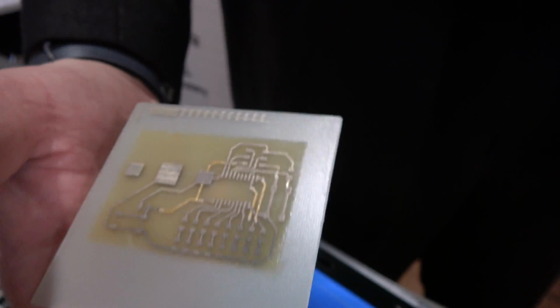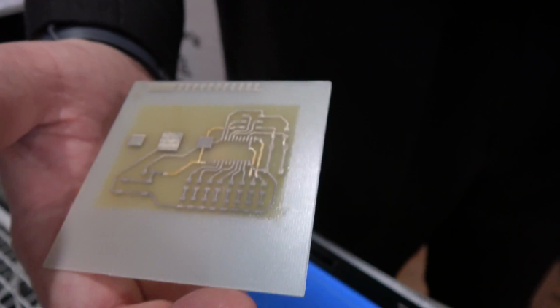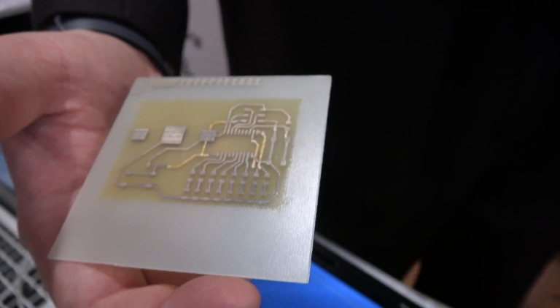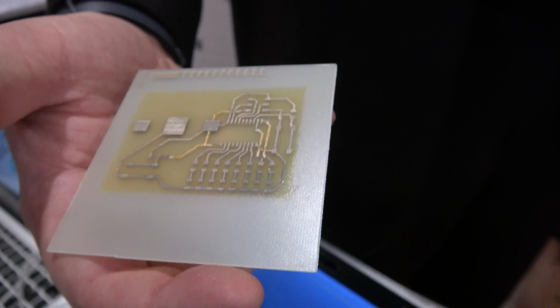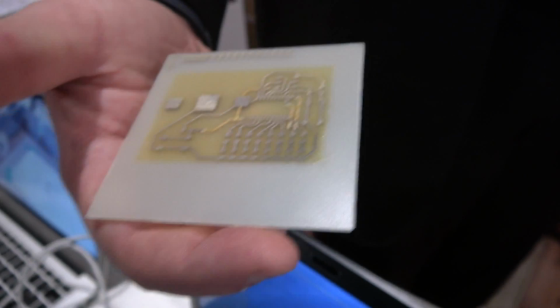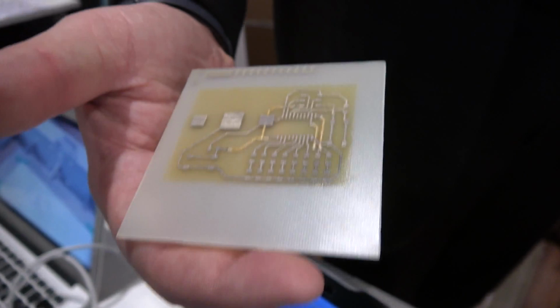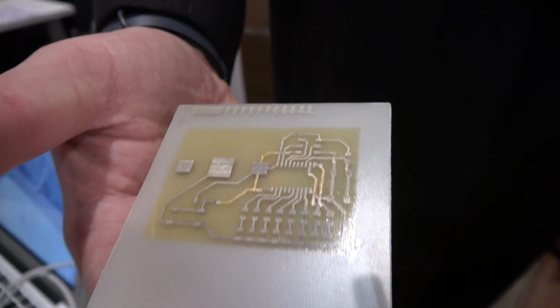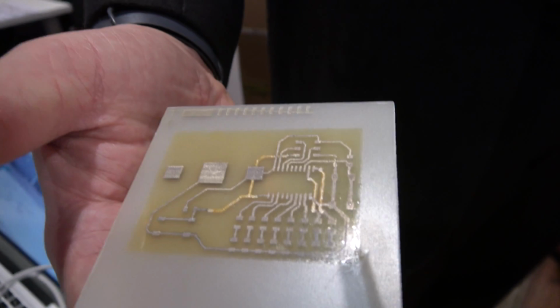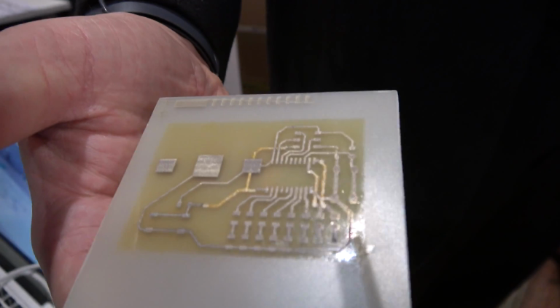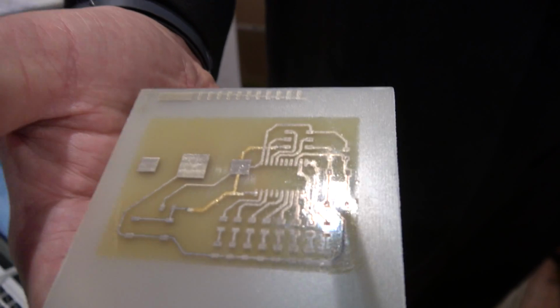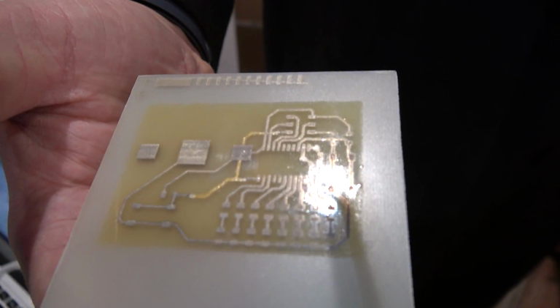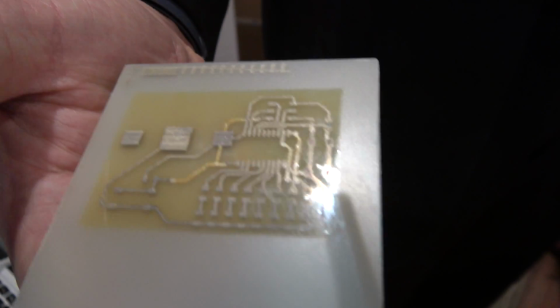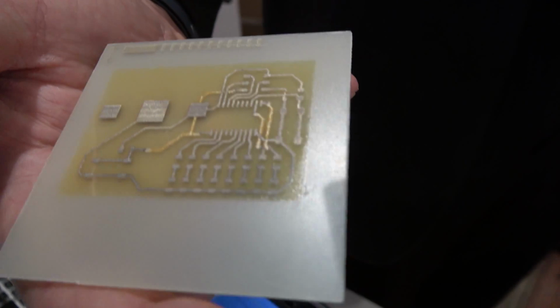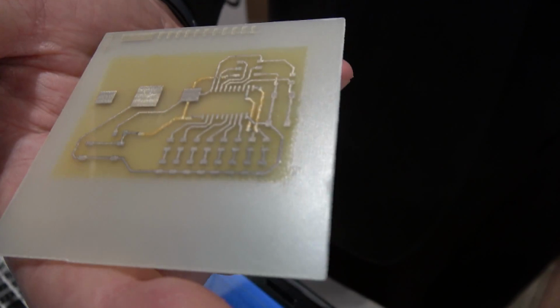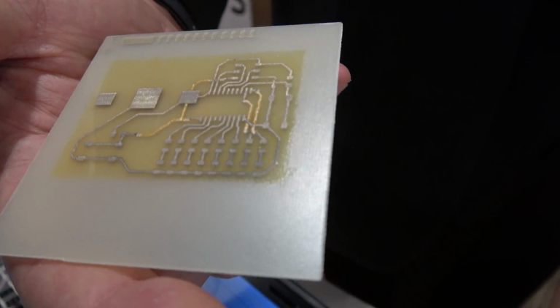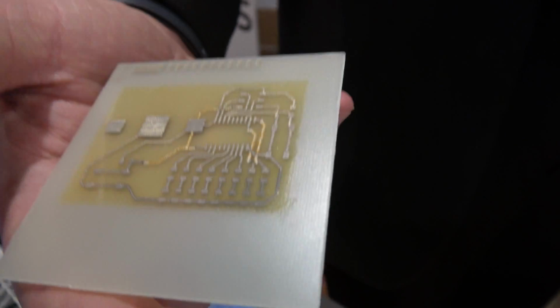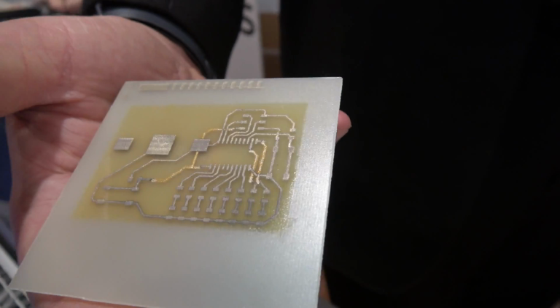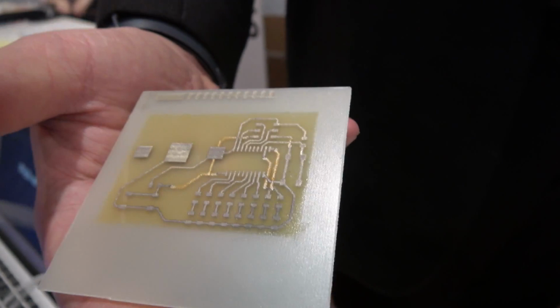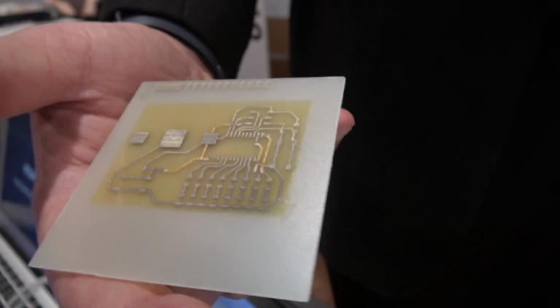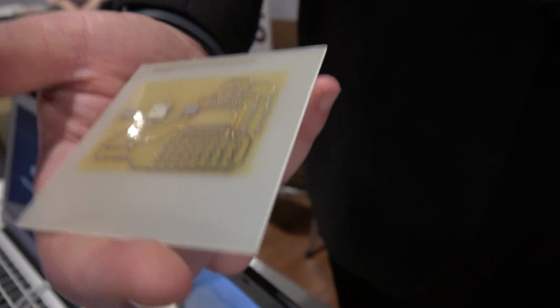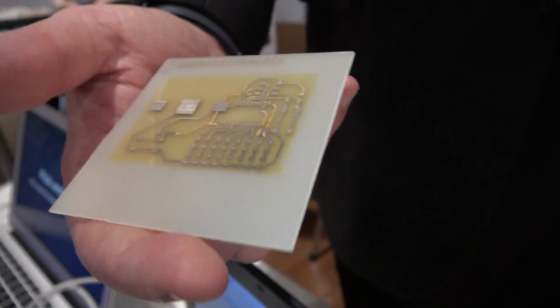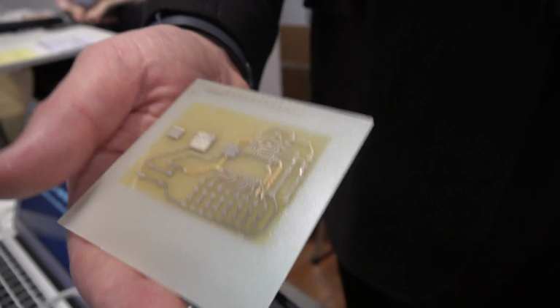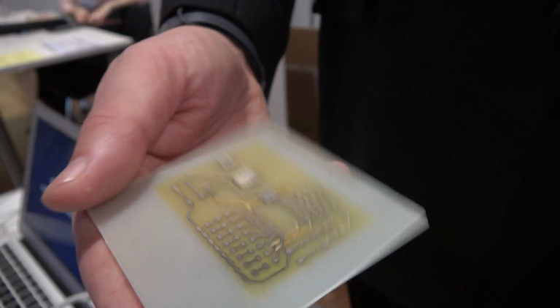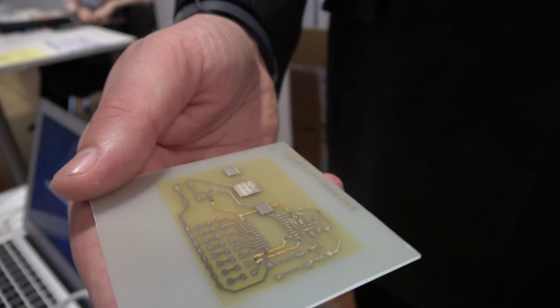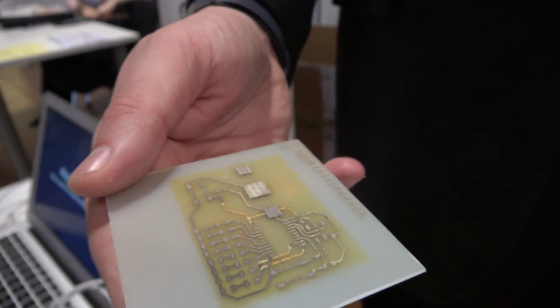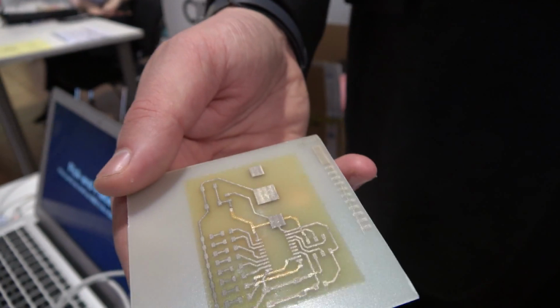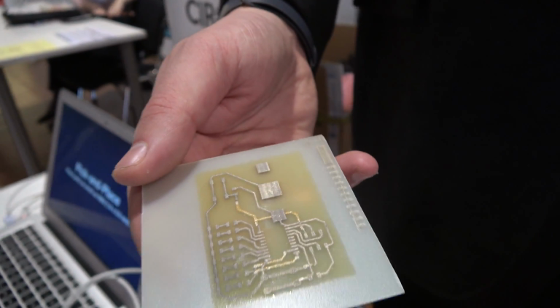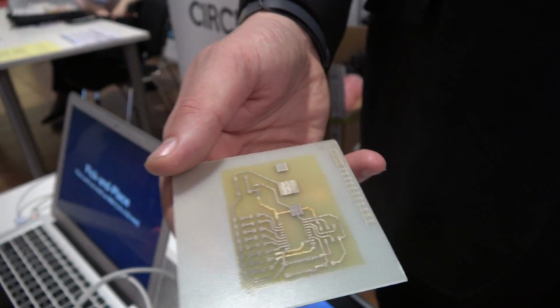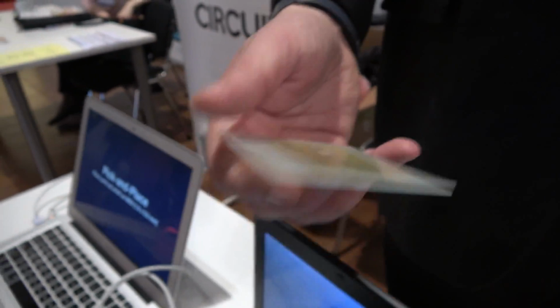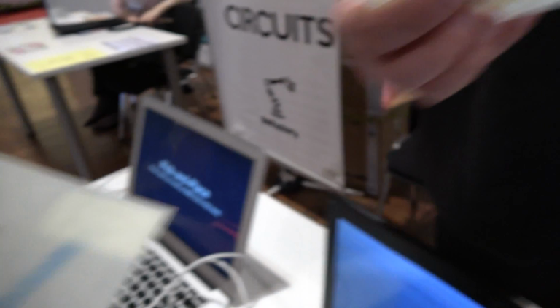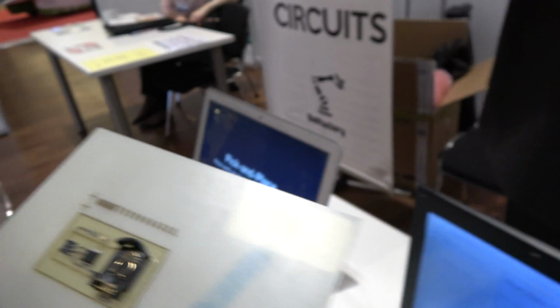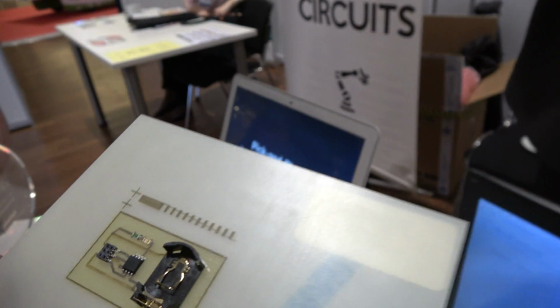So you can go from a design — a Gerber file or an image file — and print and get a circuit made in about half an hour or less.